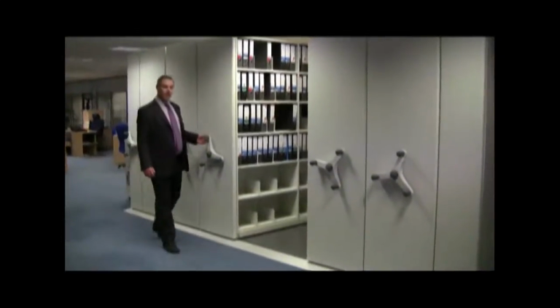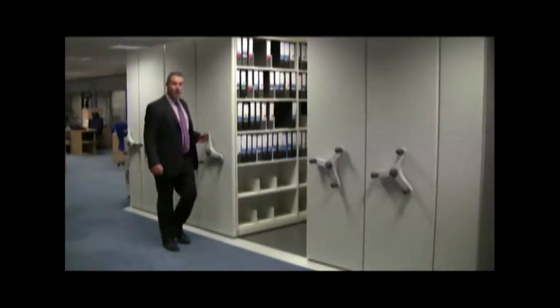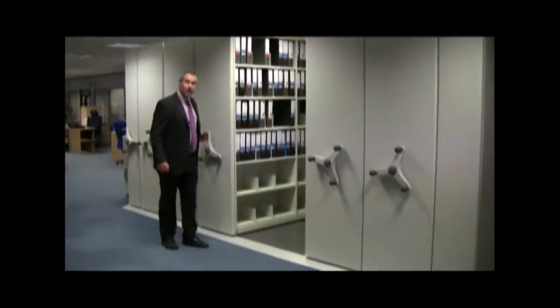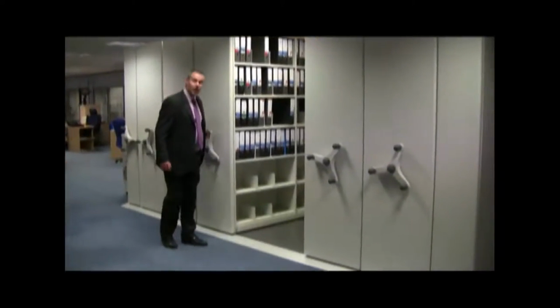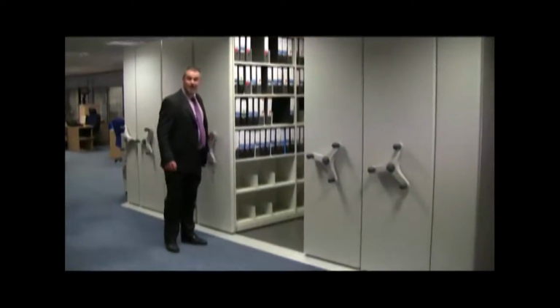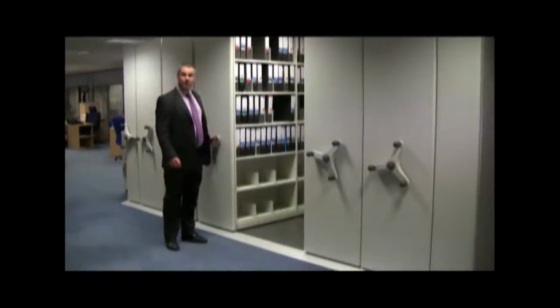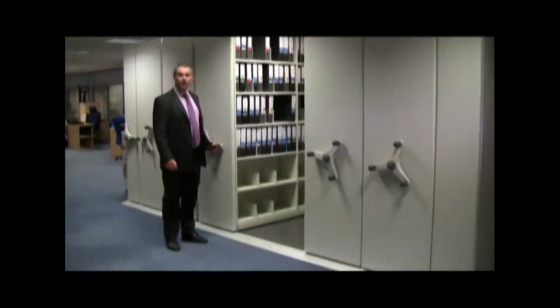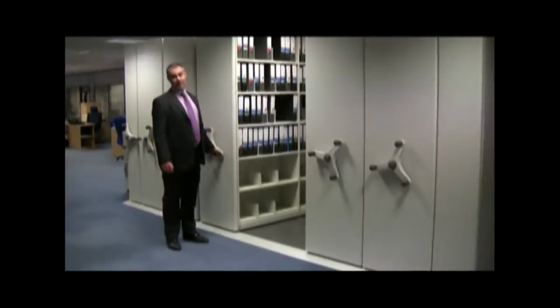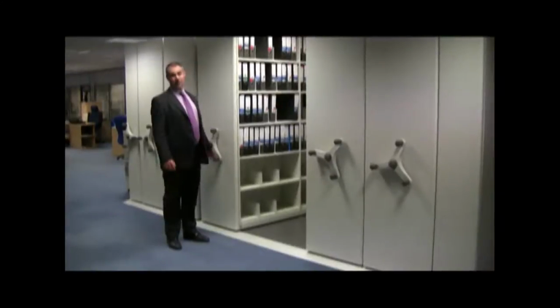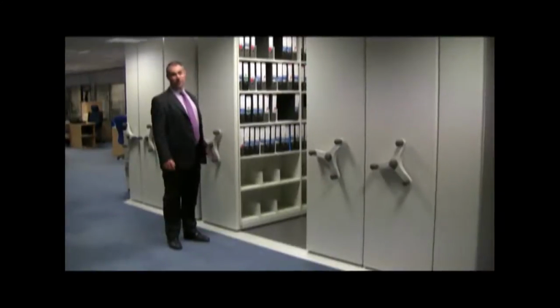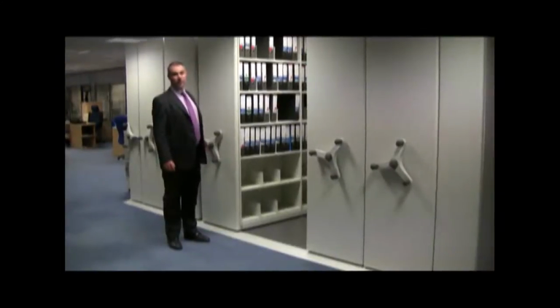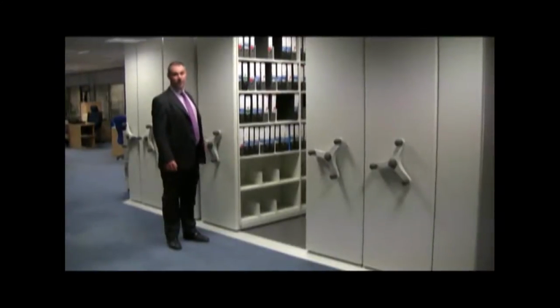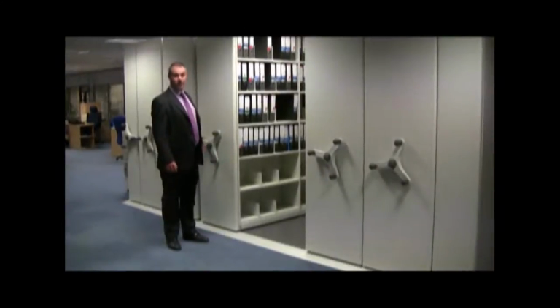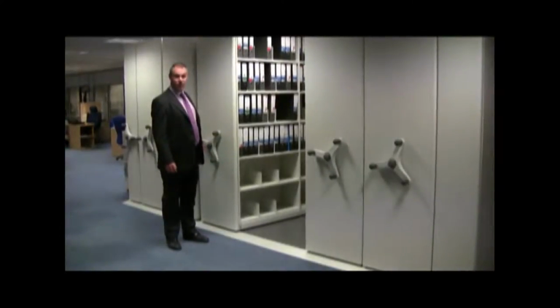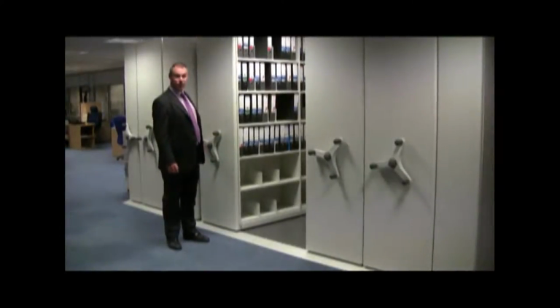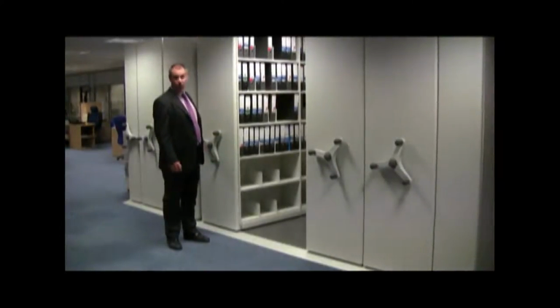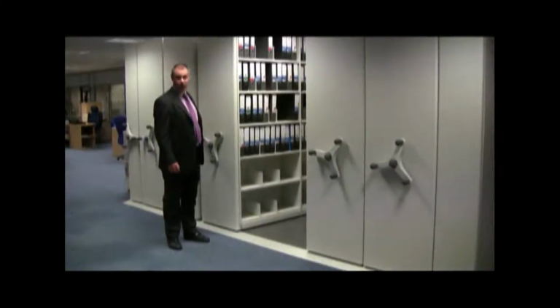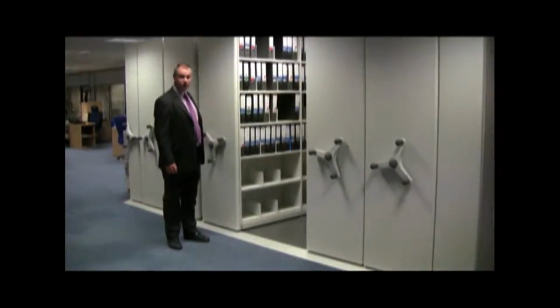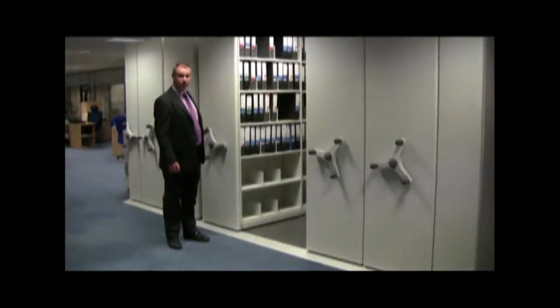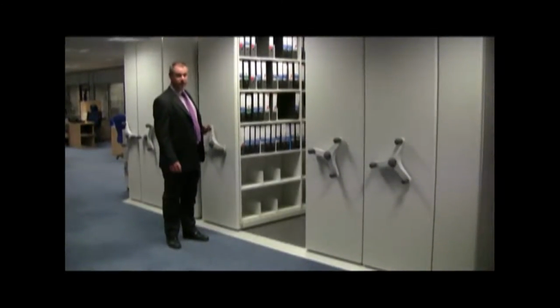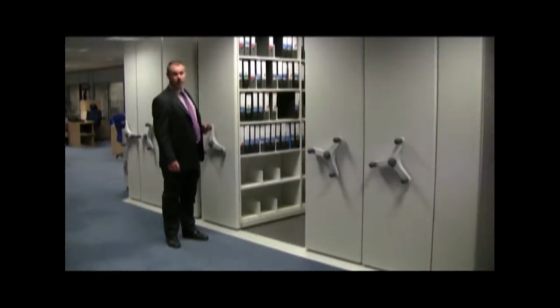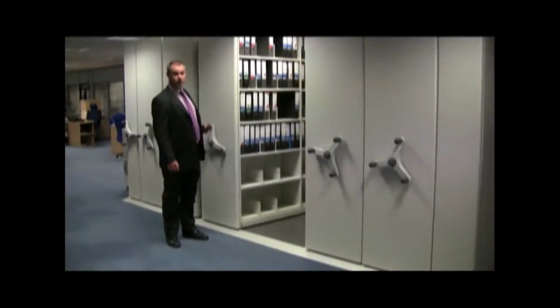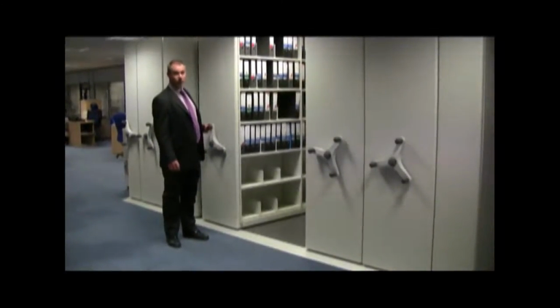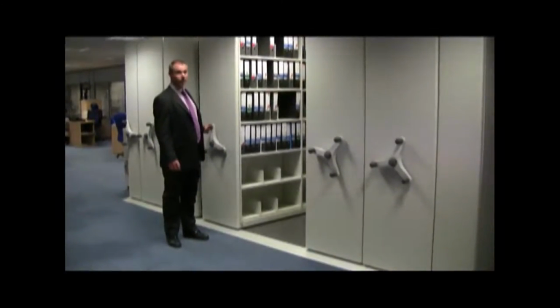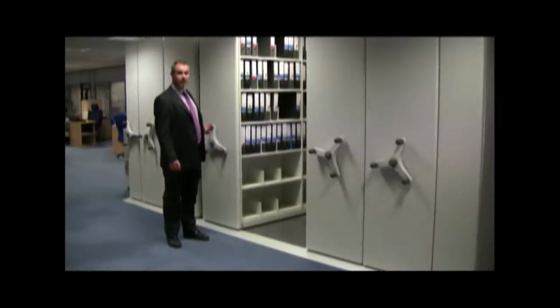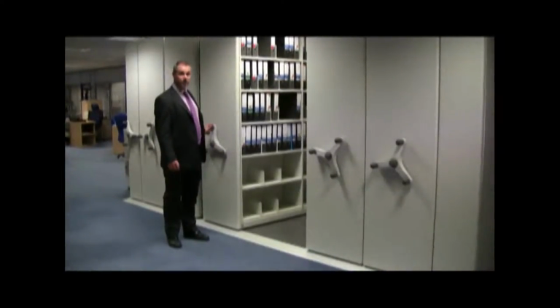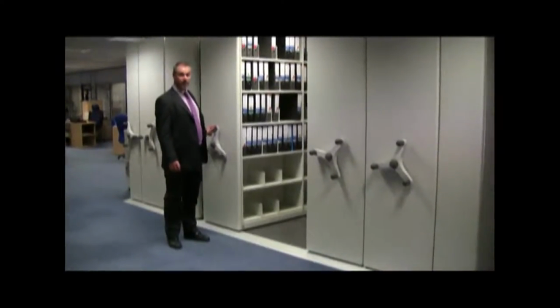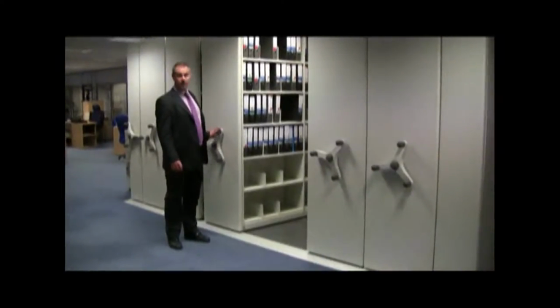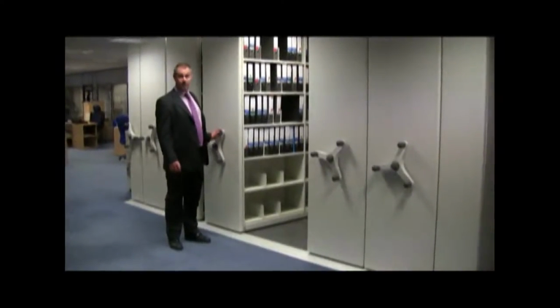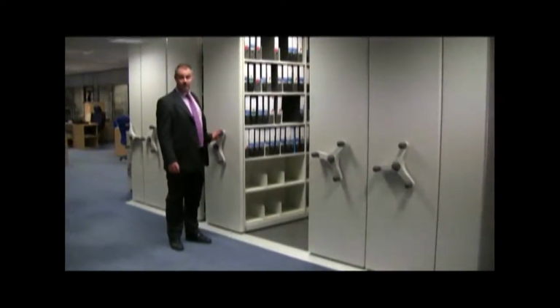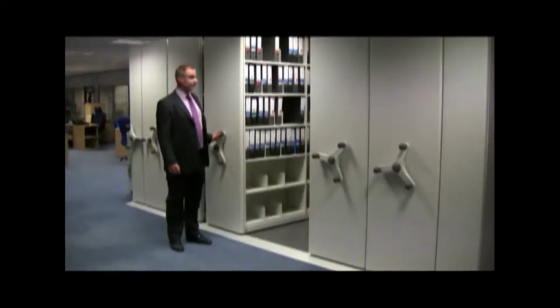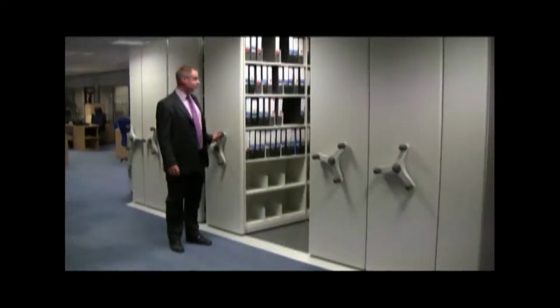Hi, I'm Andy from EZR Shelving and I'd like to show you a mobile shelving system that we installed for a leading firm of accountants based in Leicester.